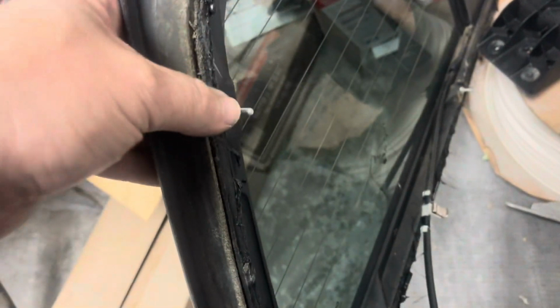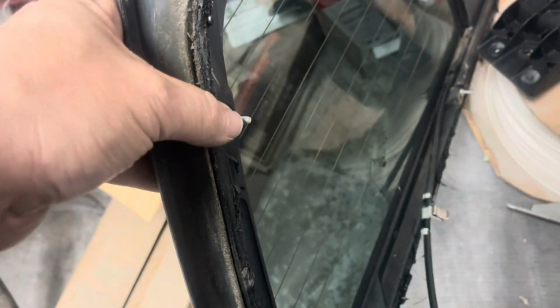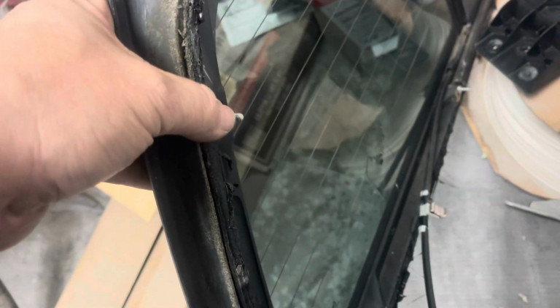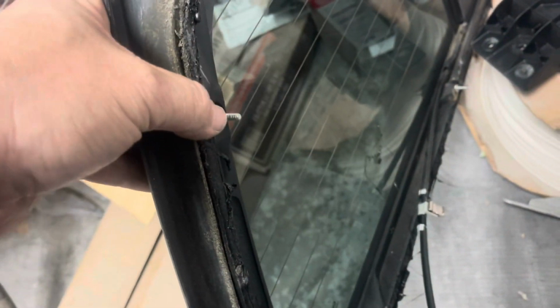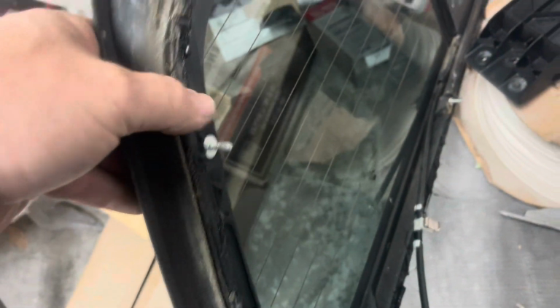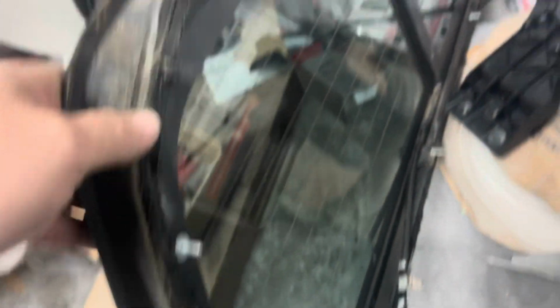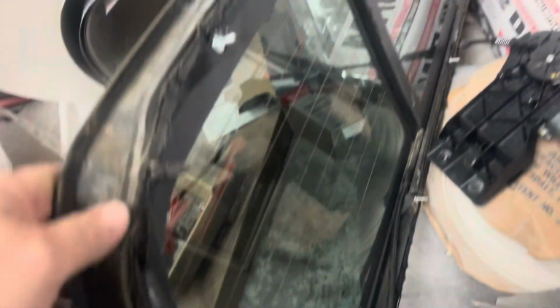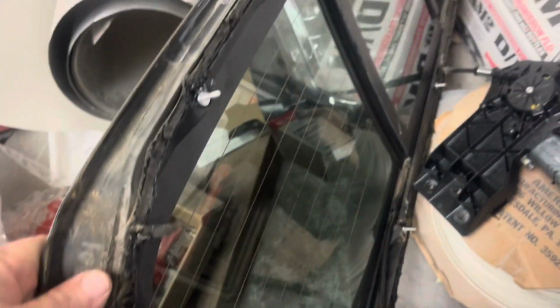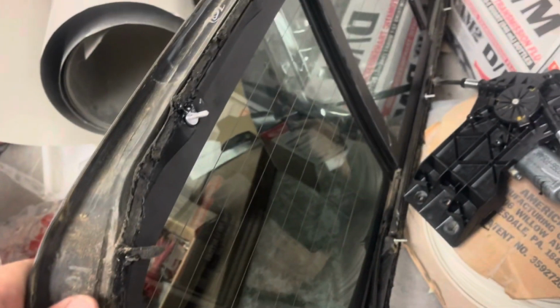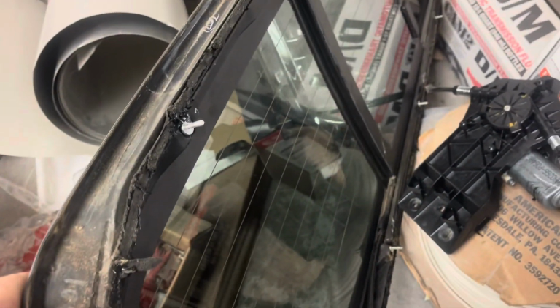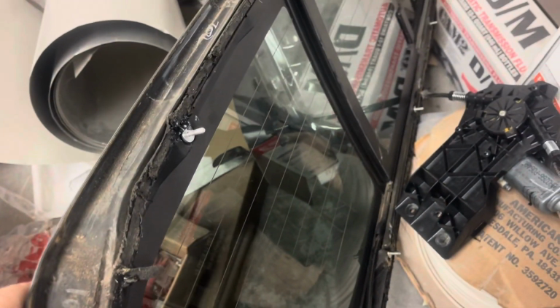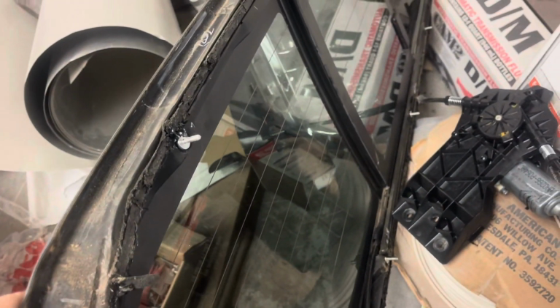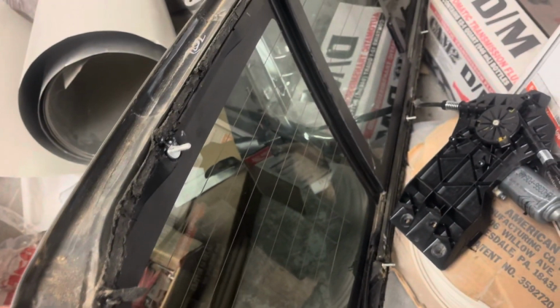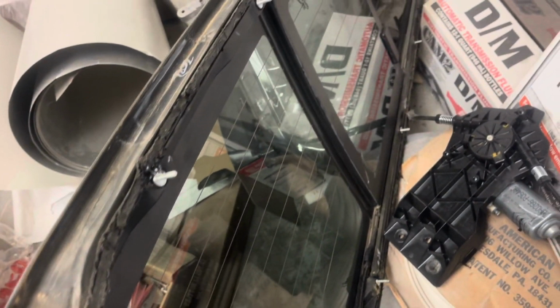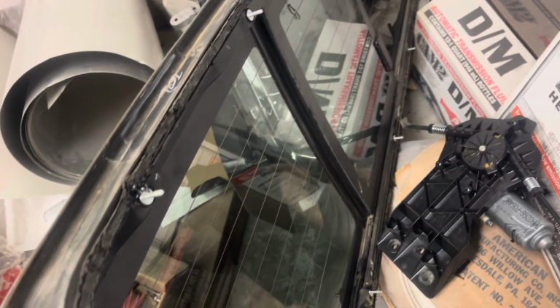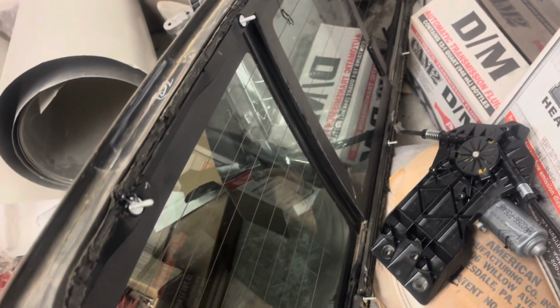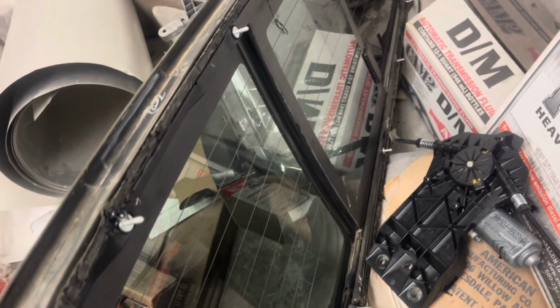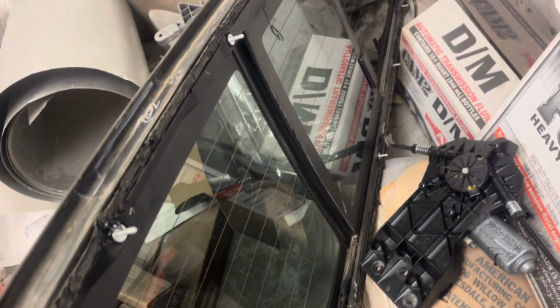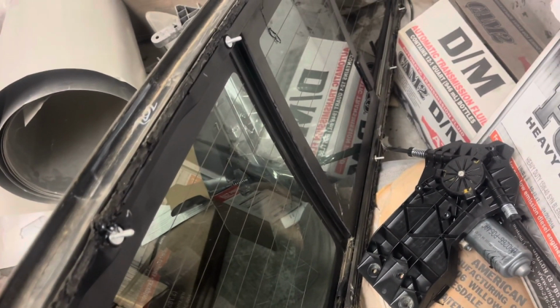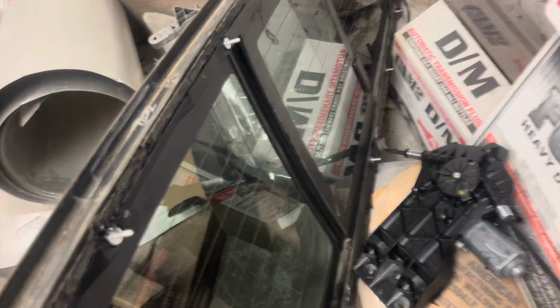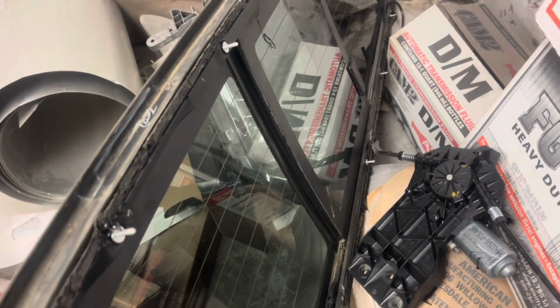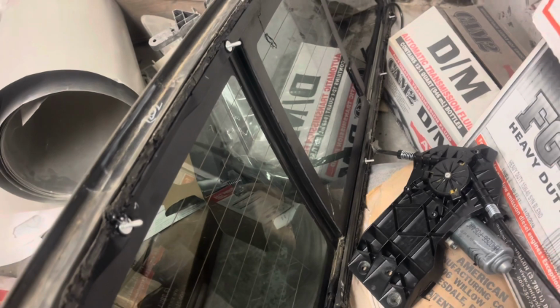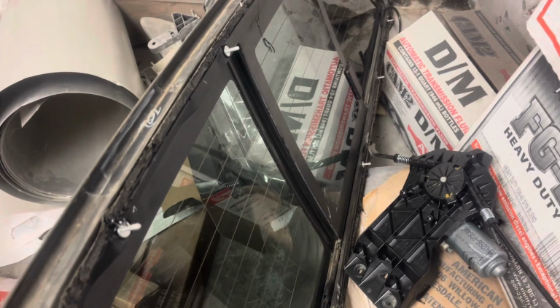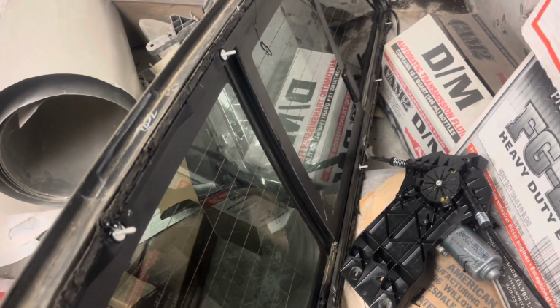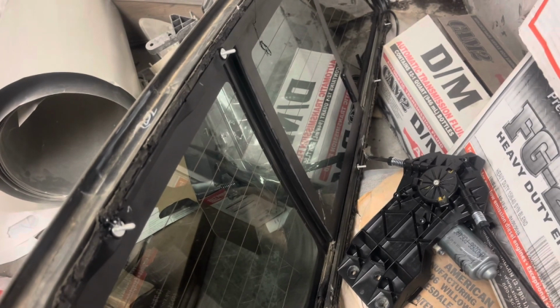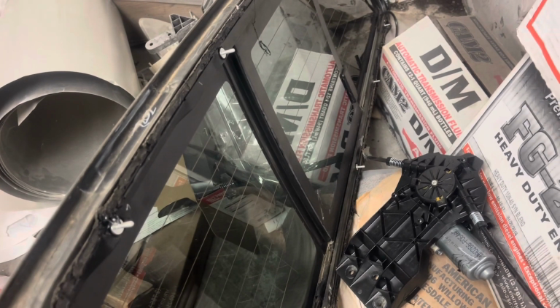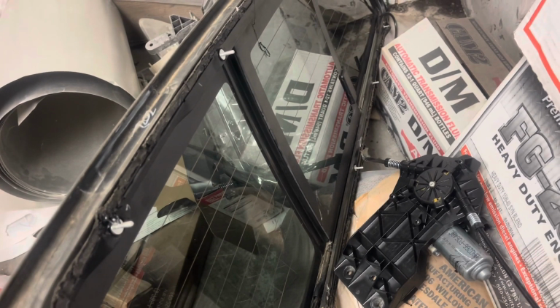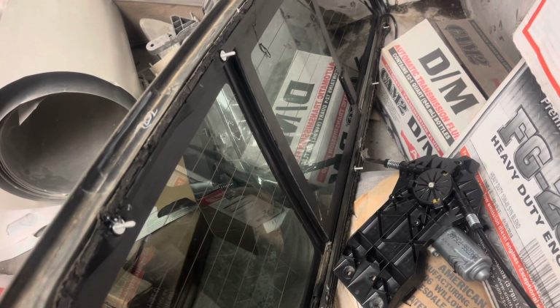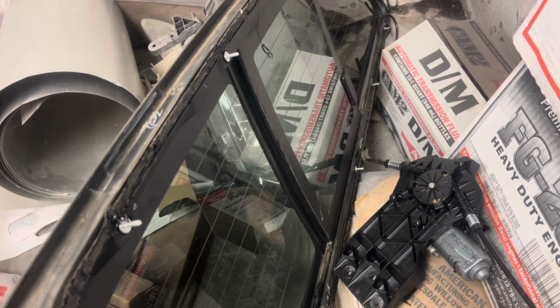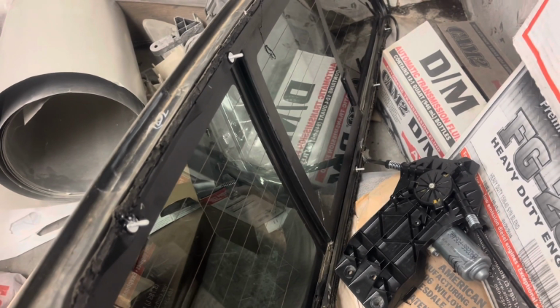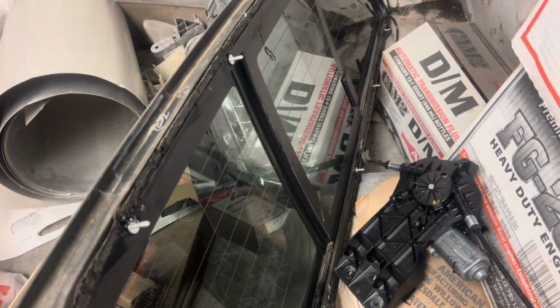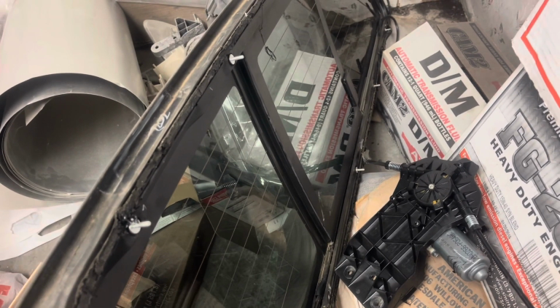Take out all your bolts, then you can kind of work it and push it out and force it. I'll show you on the inside what you've got to do.